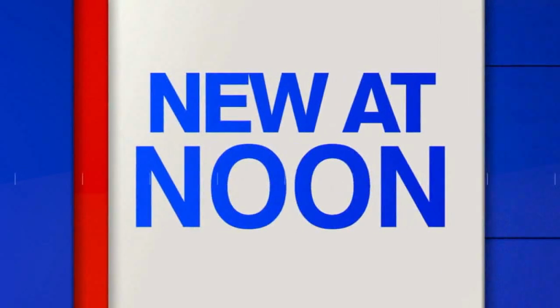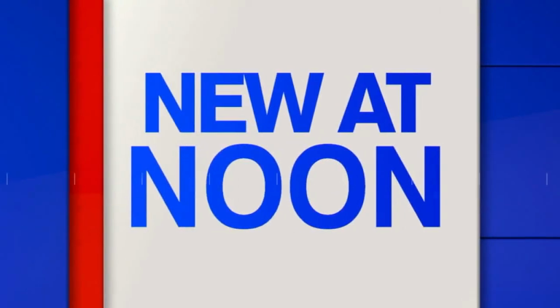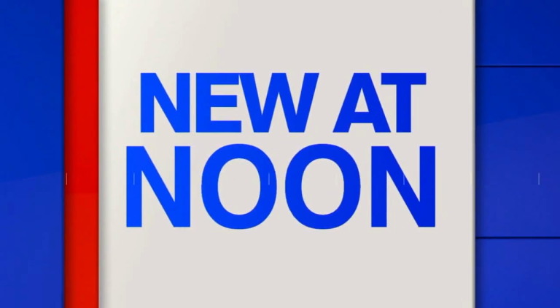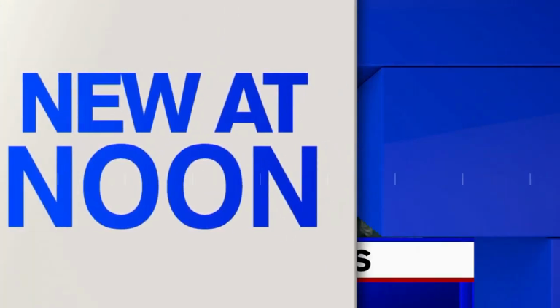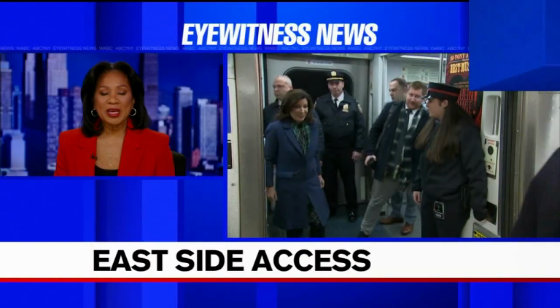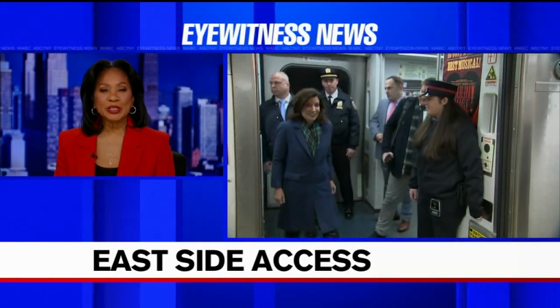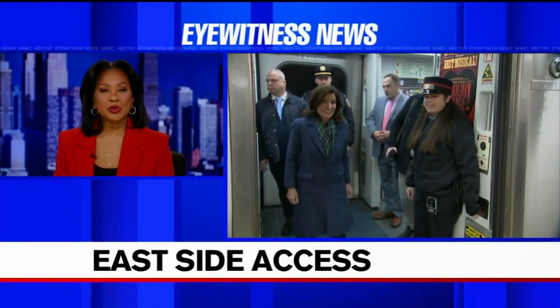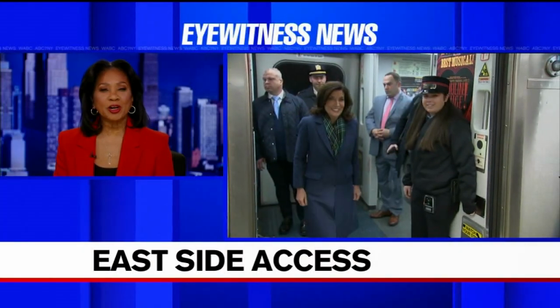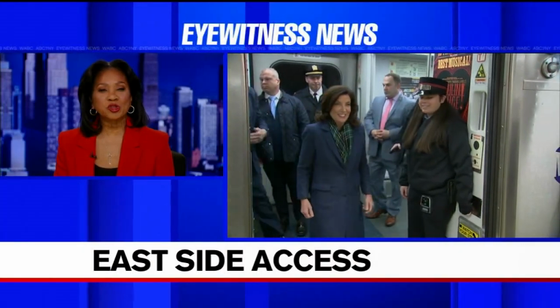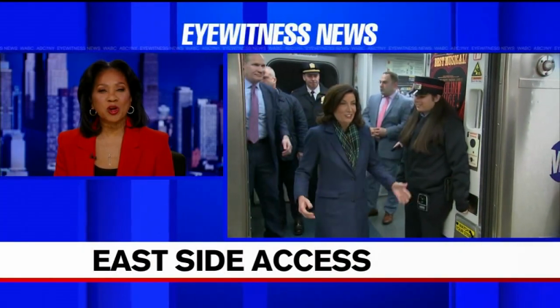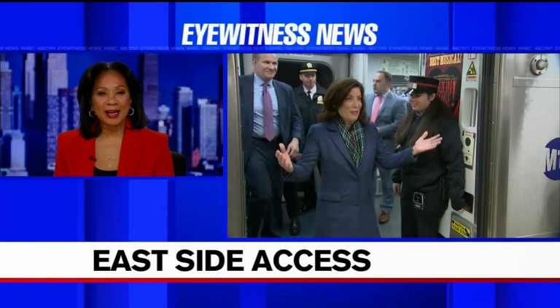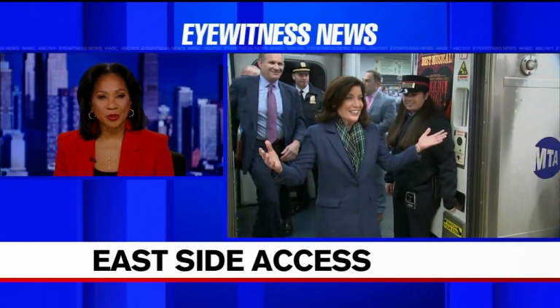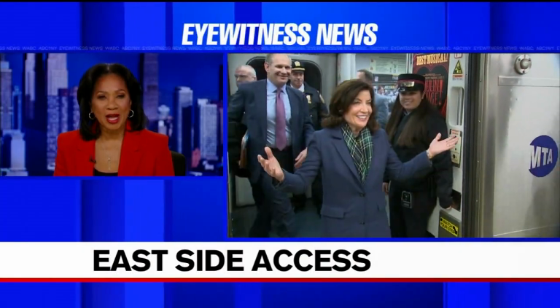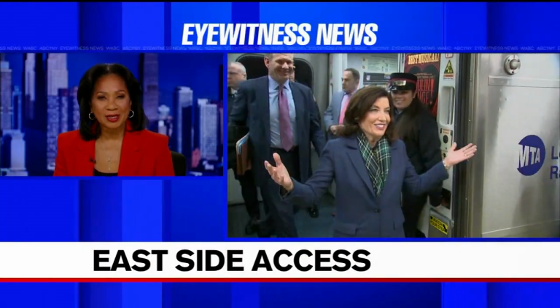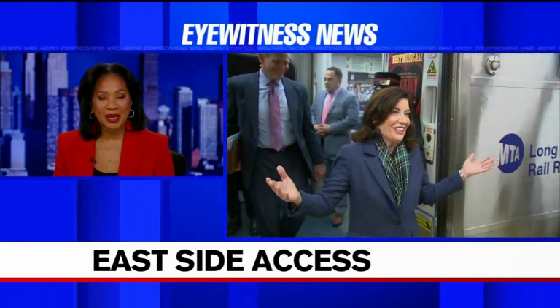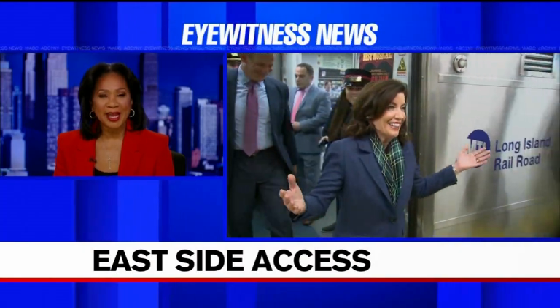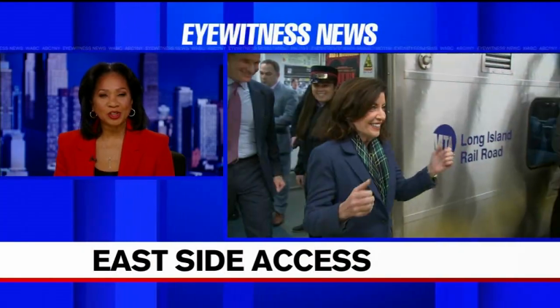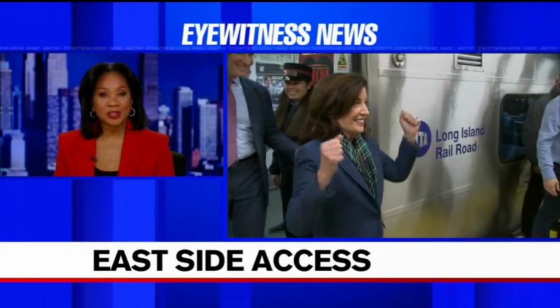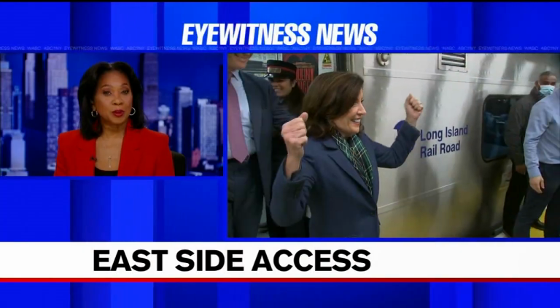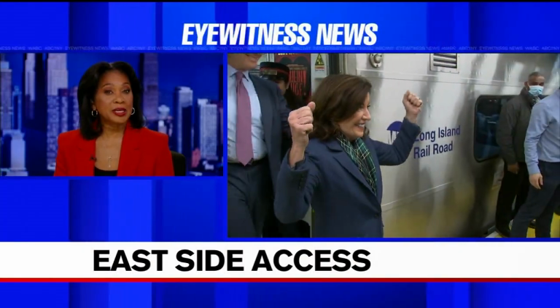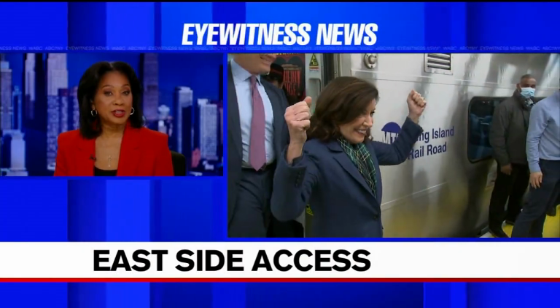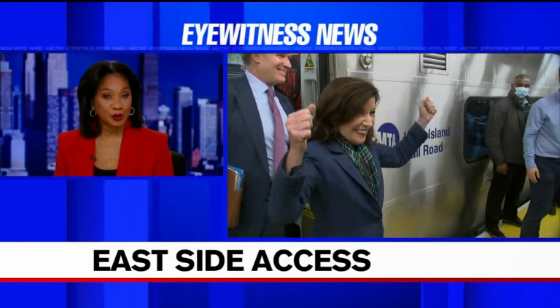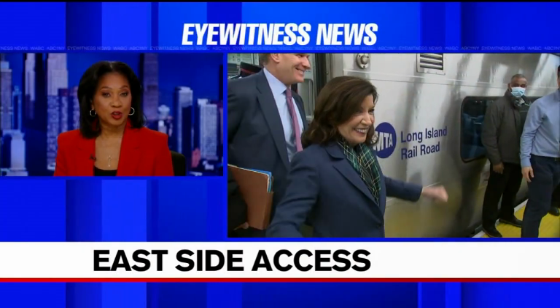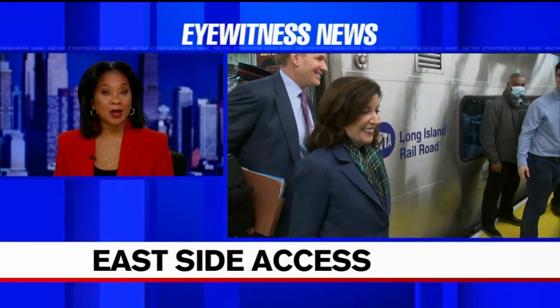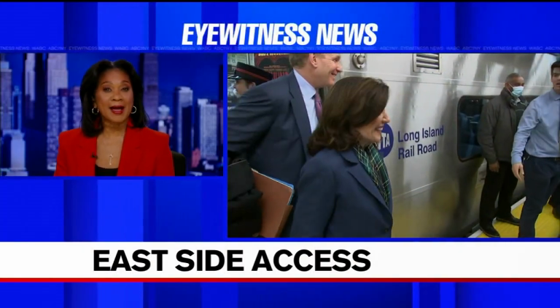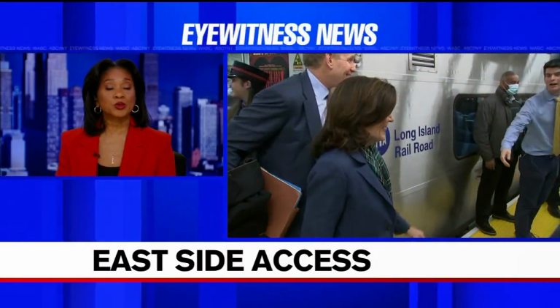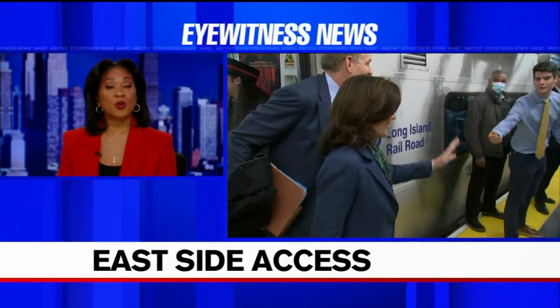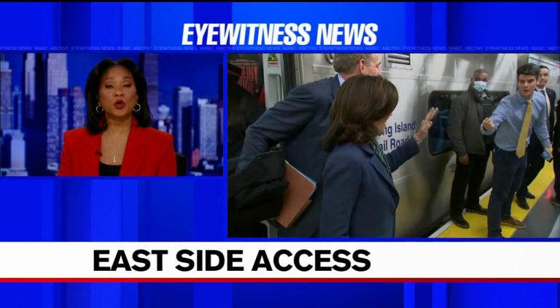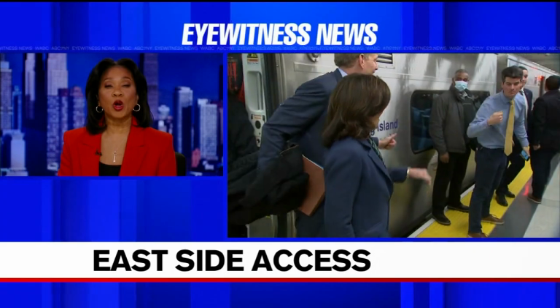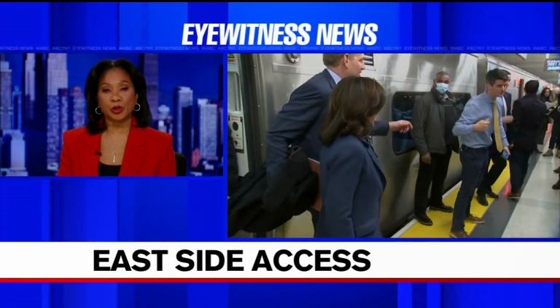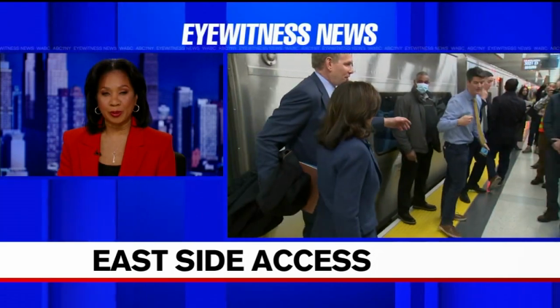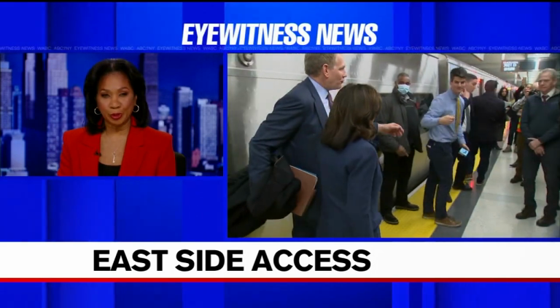New this noon, history on track. The ride into Manhattan just got a bit easier for Long Island Railroad commuters.